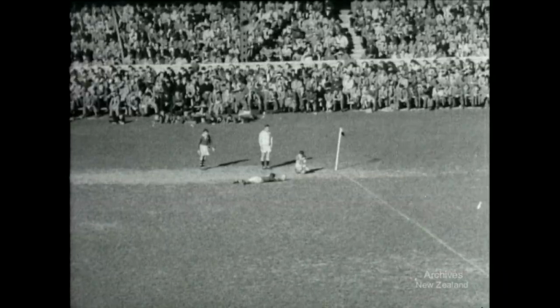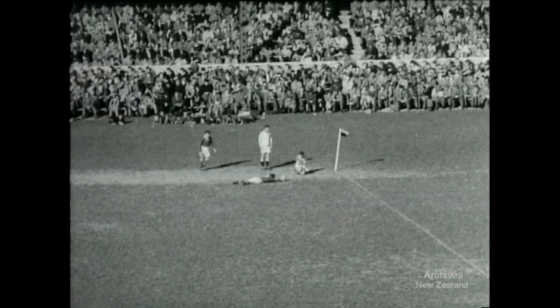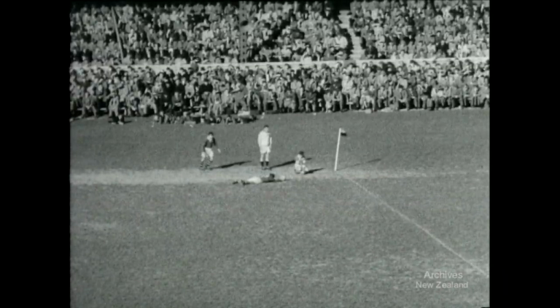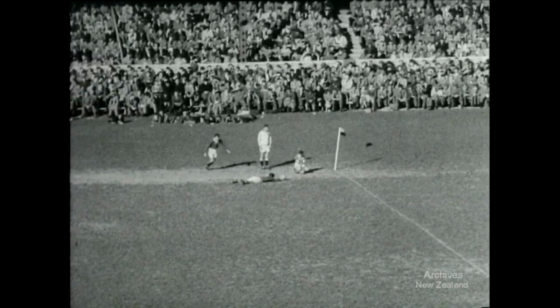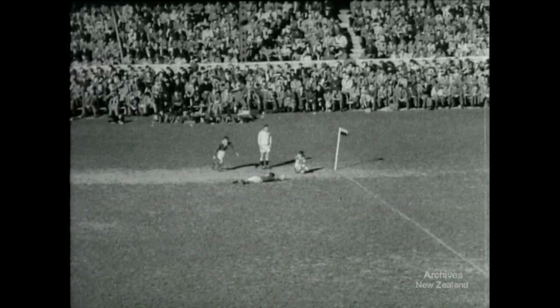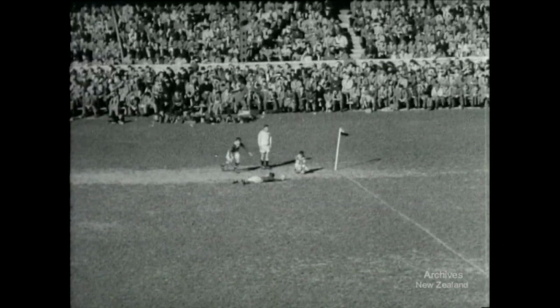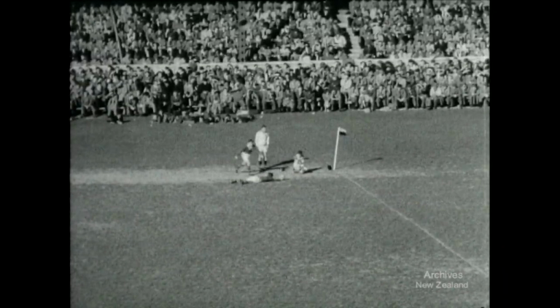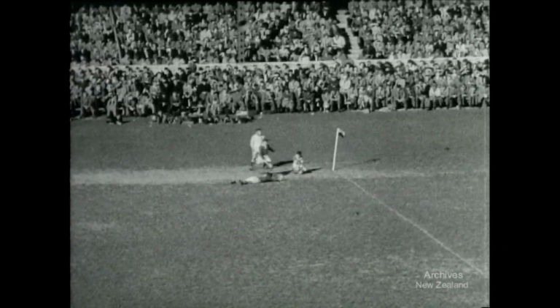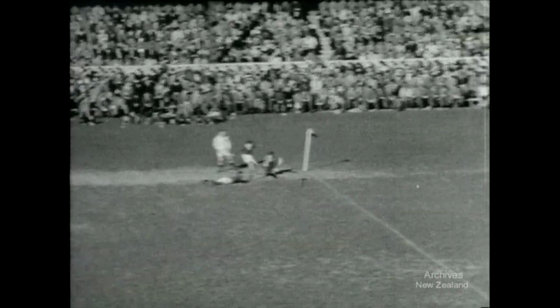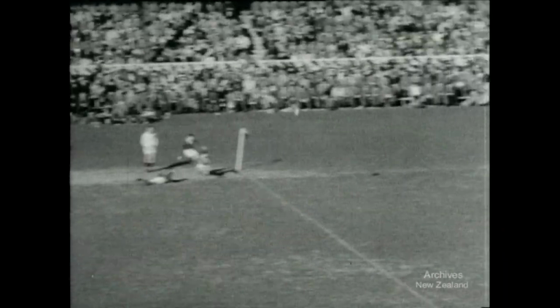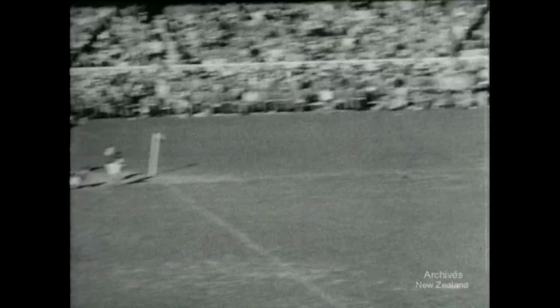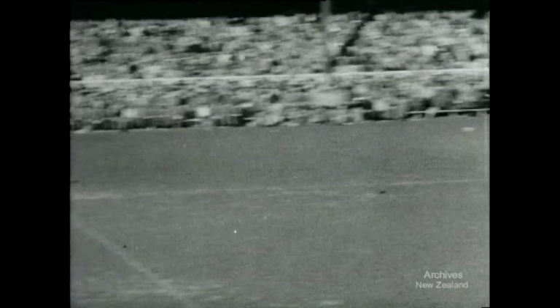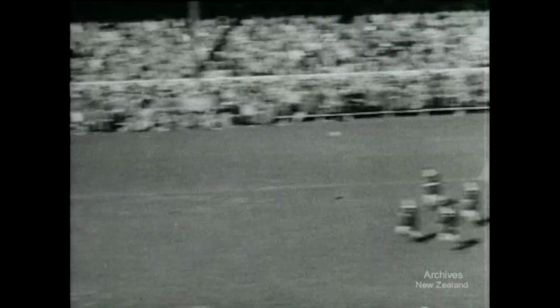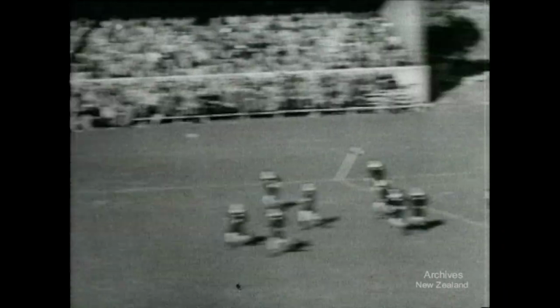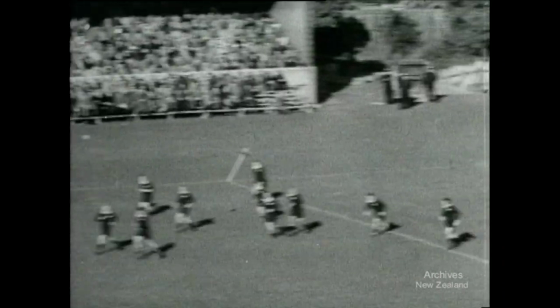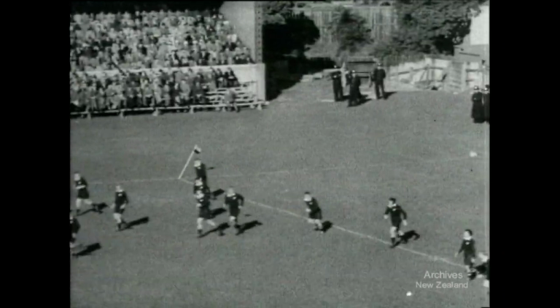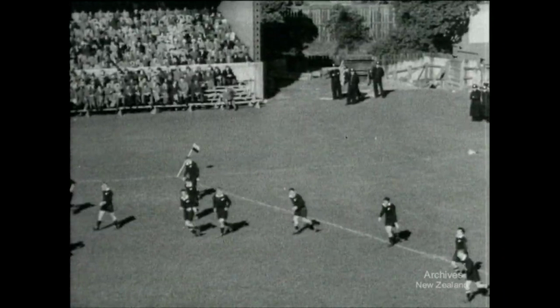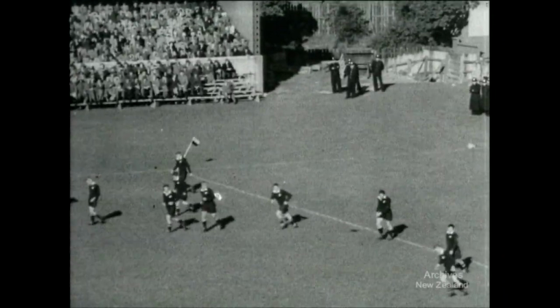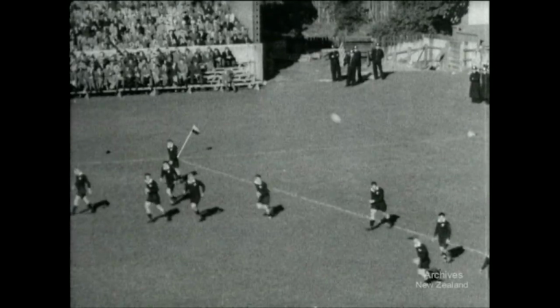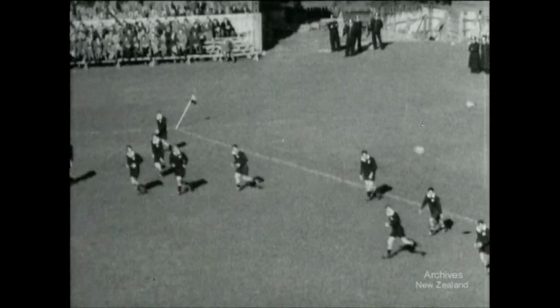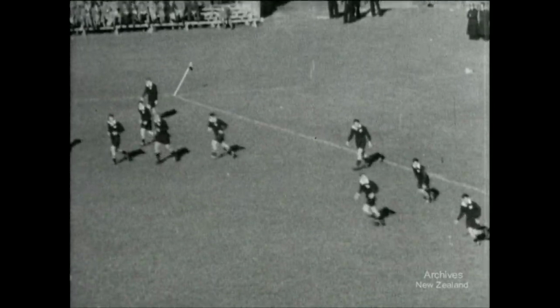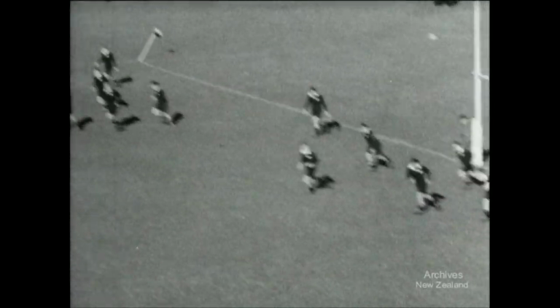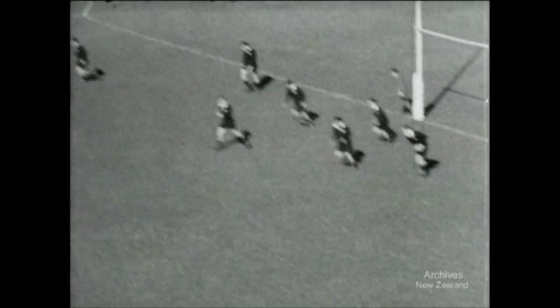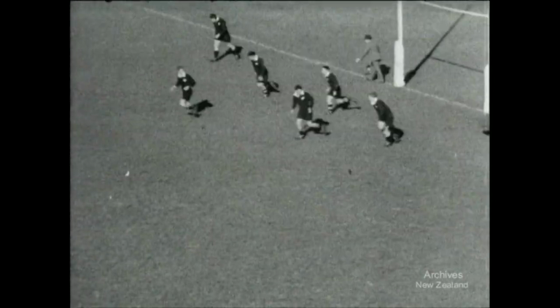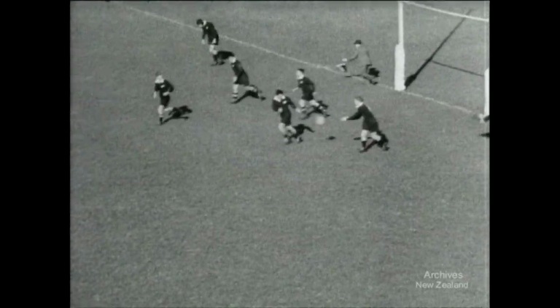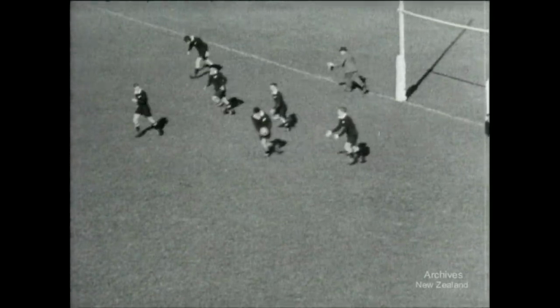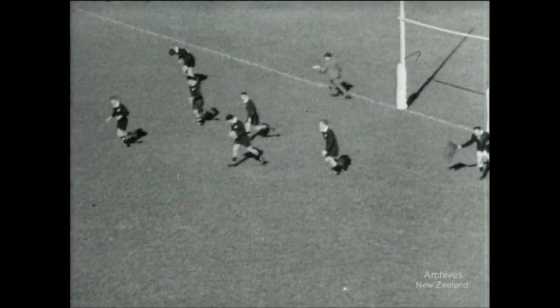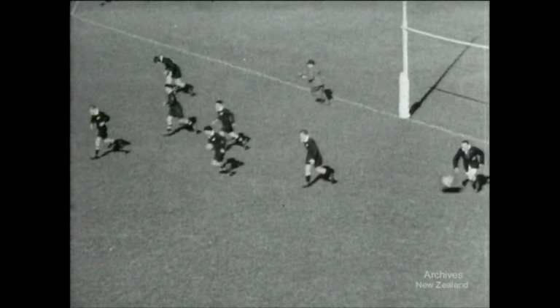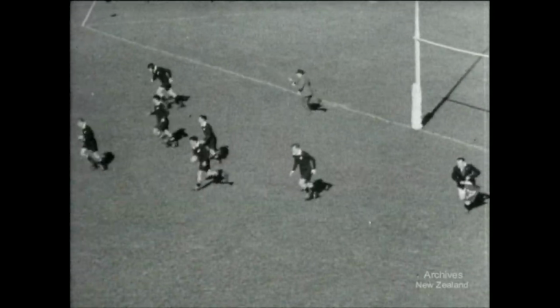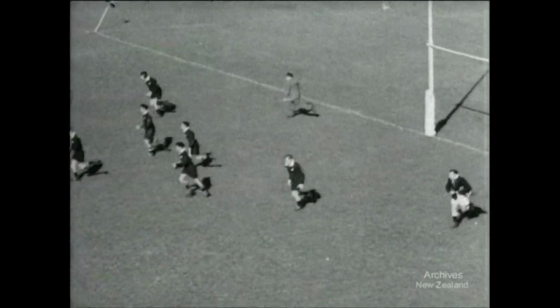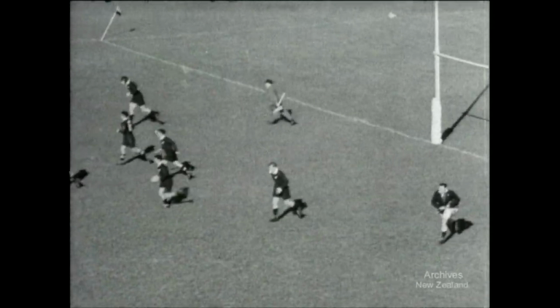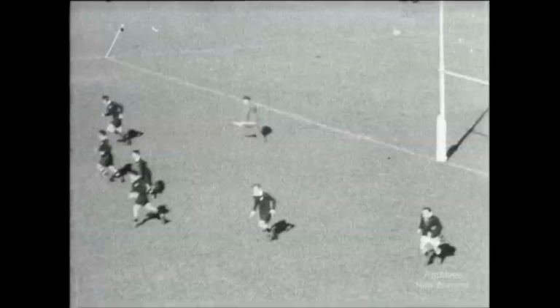Of course he takes the kick — no good. Australia six, New Zealand nil.